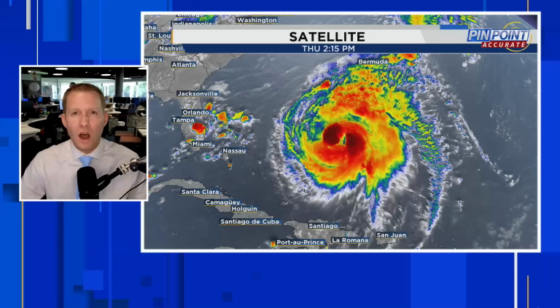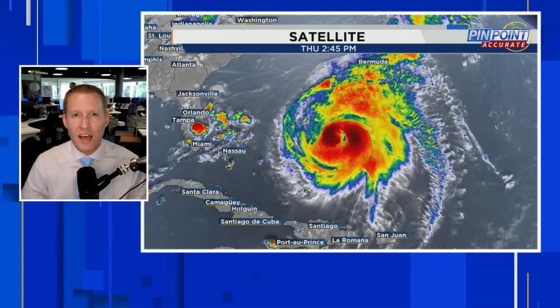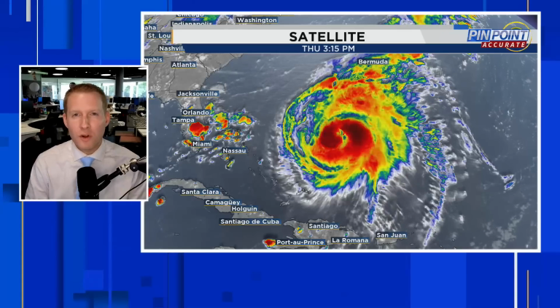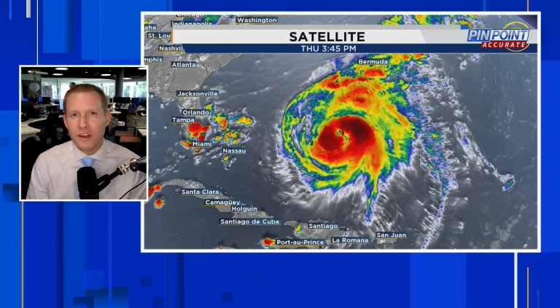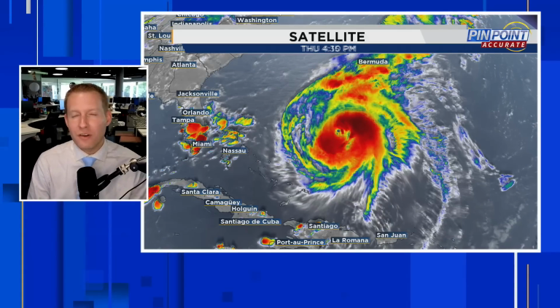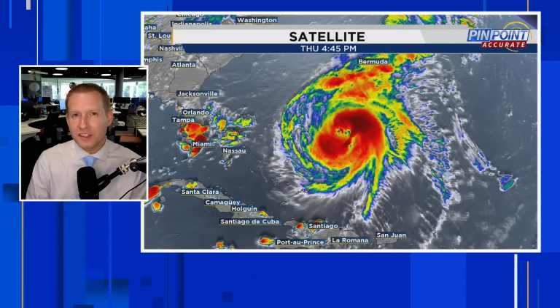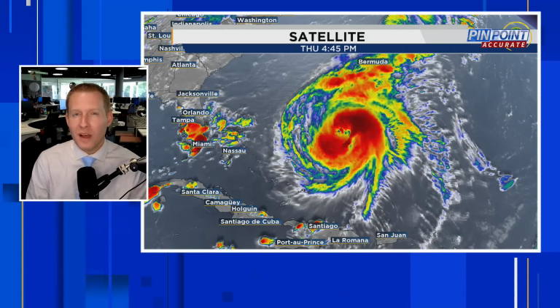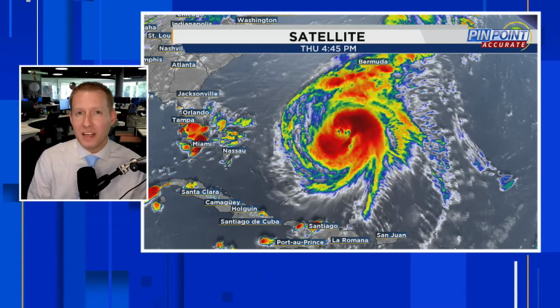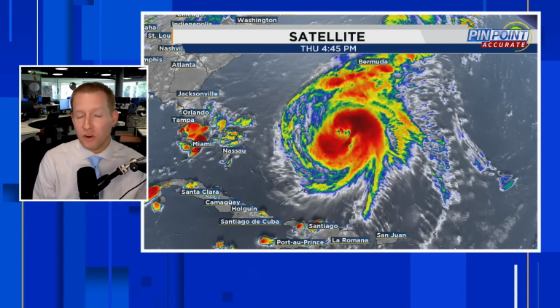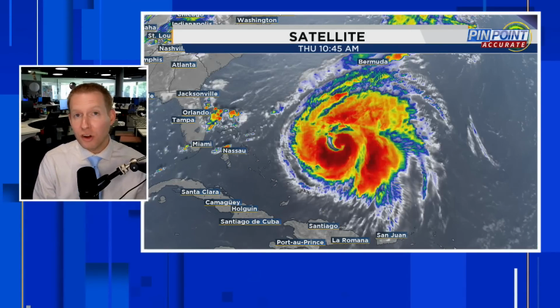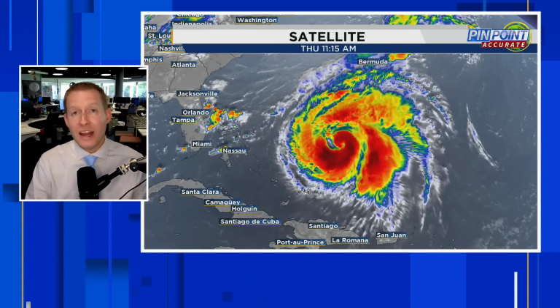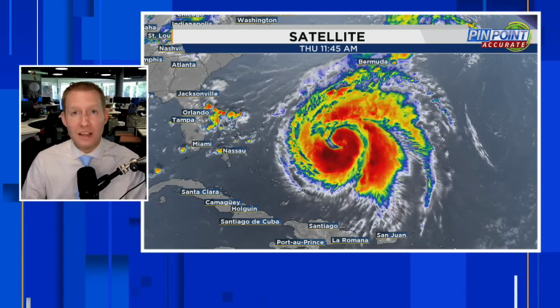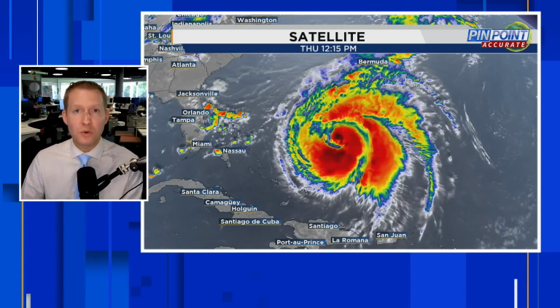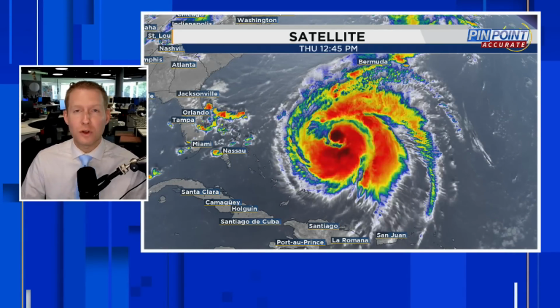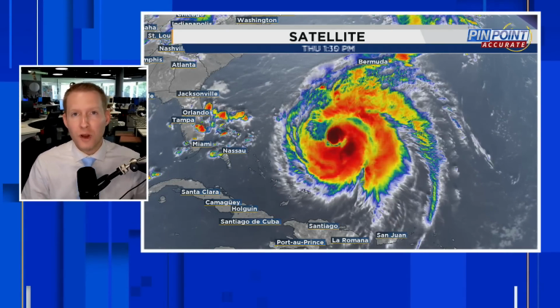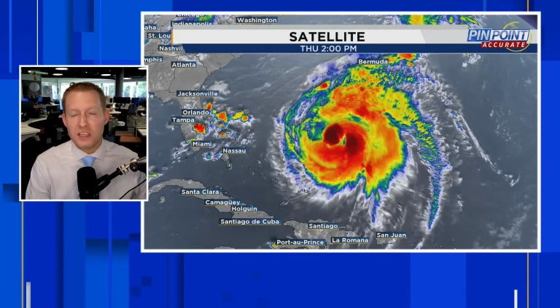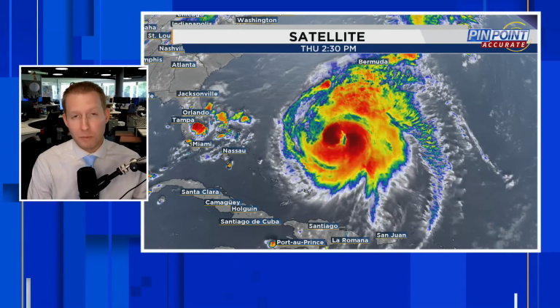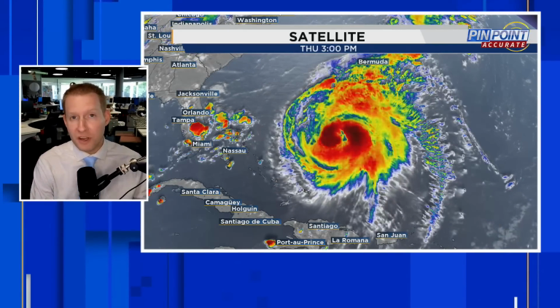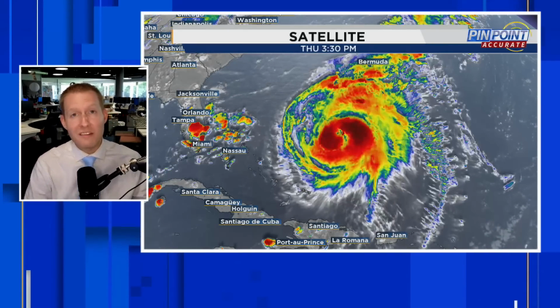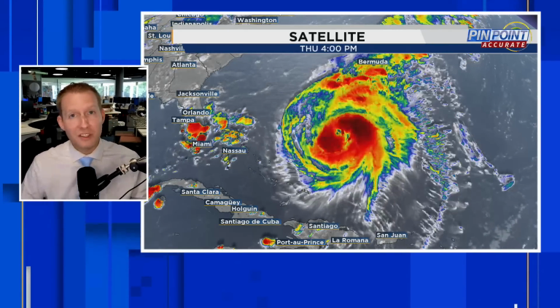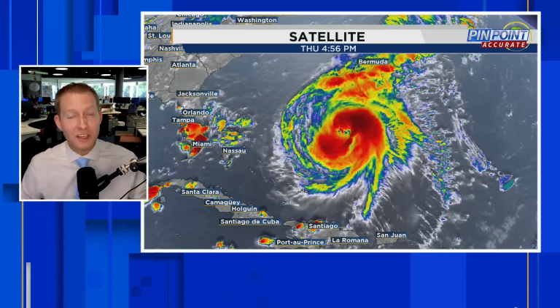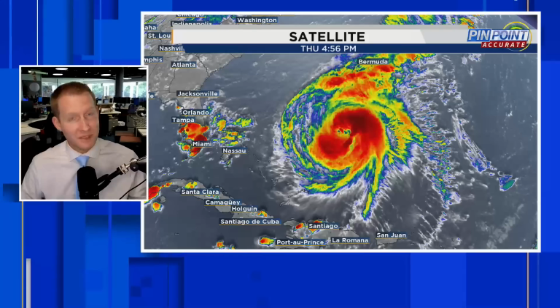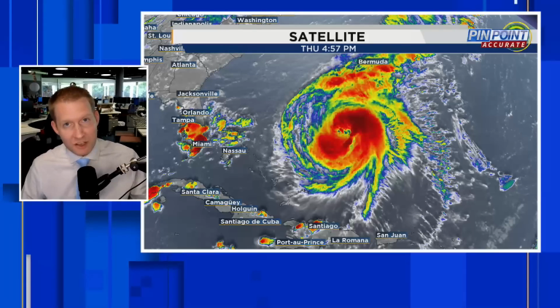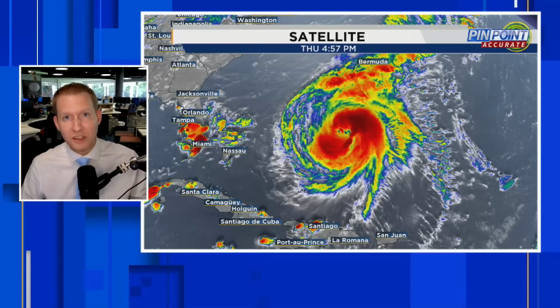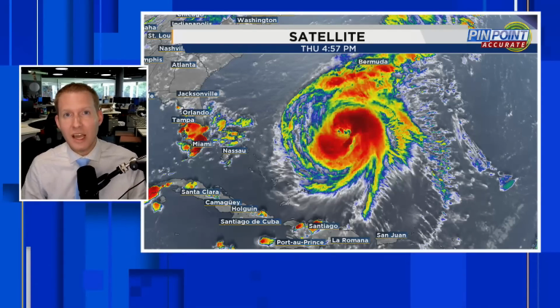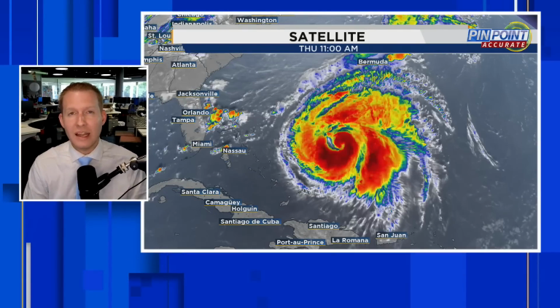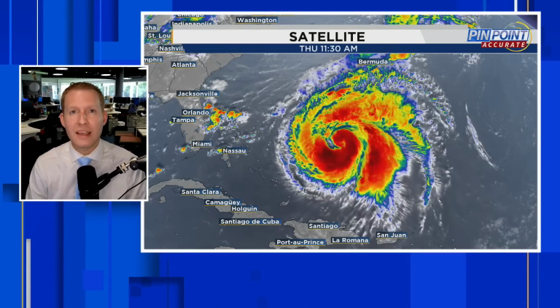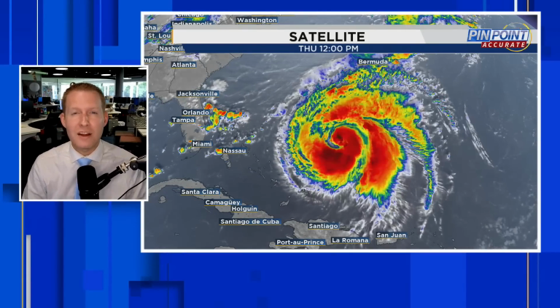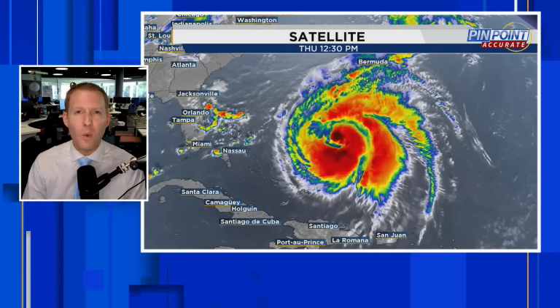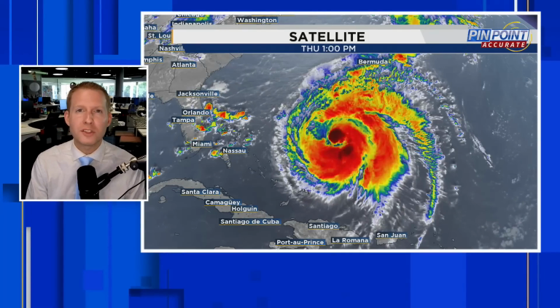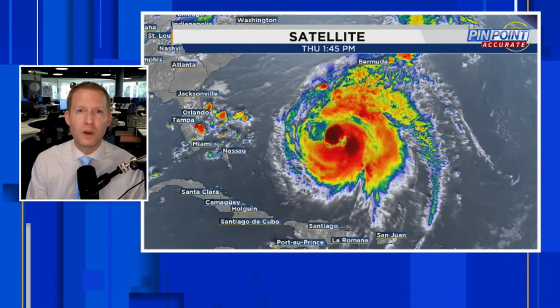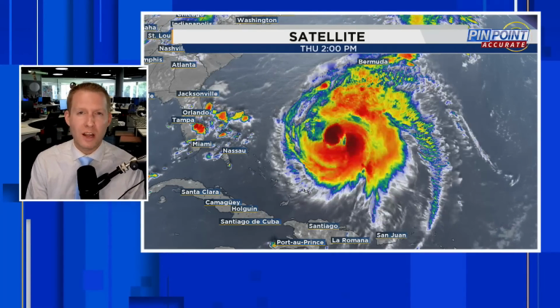All eyes are on Hurricane Ernesto as it gets stronger and heads towards Bermuda and eventually, potentially, Atlanta, Canada.